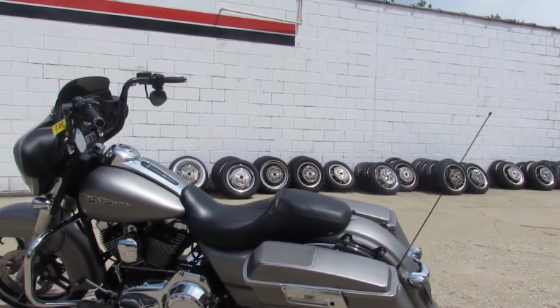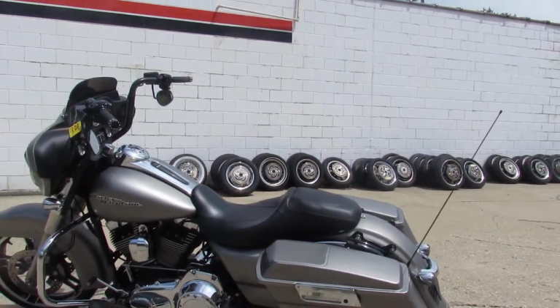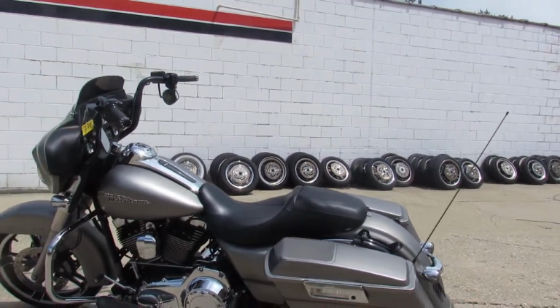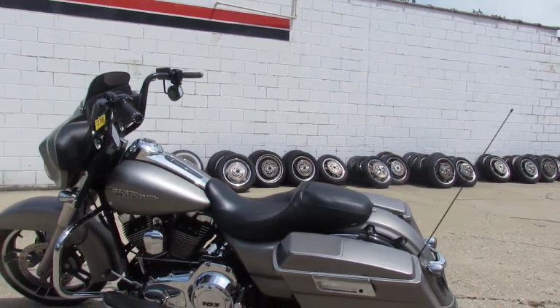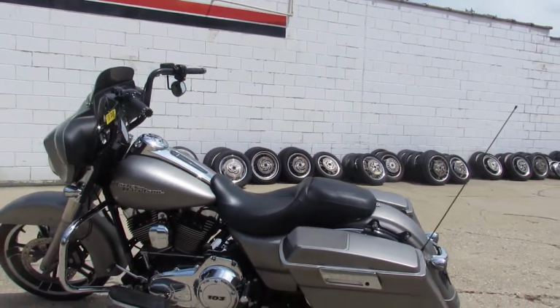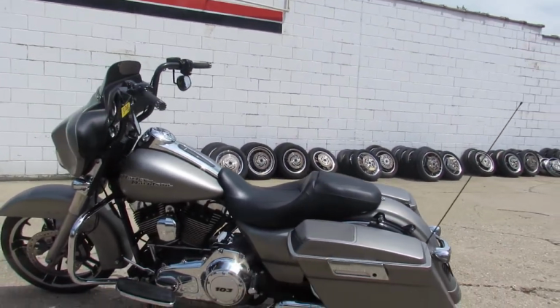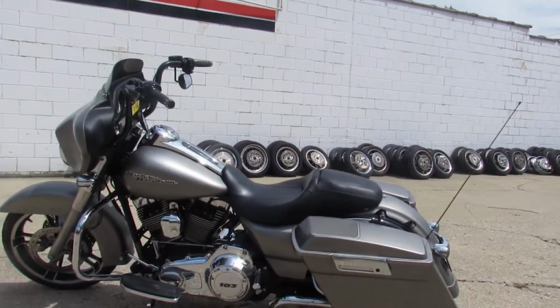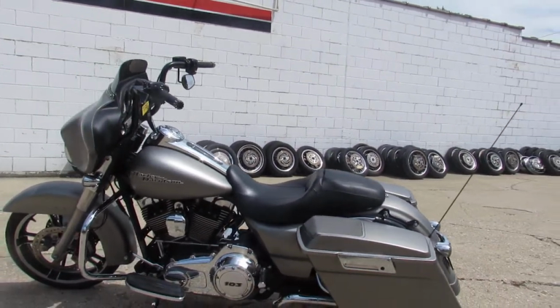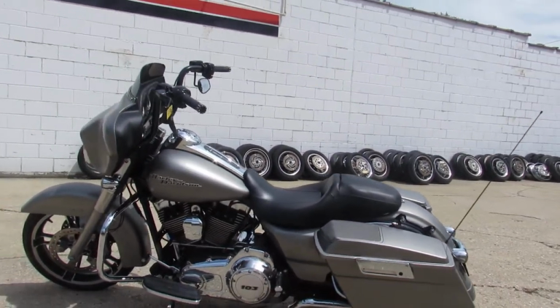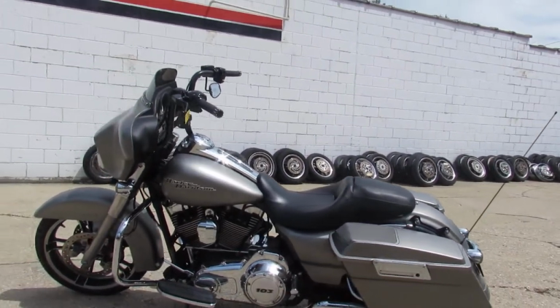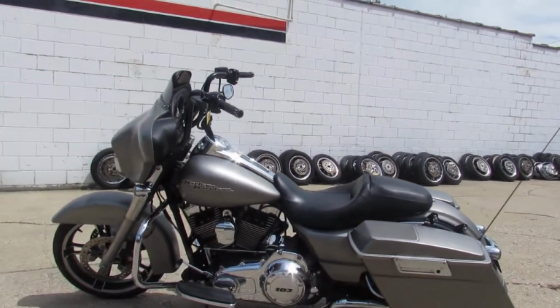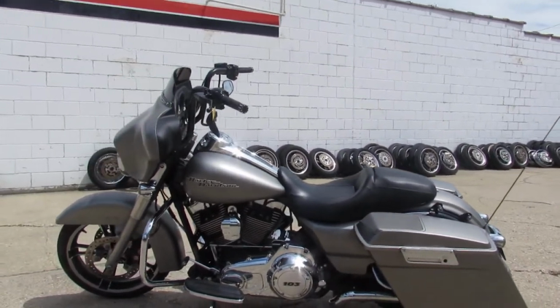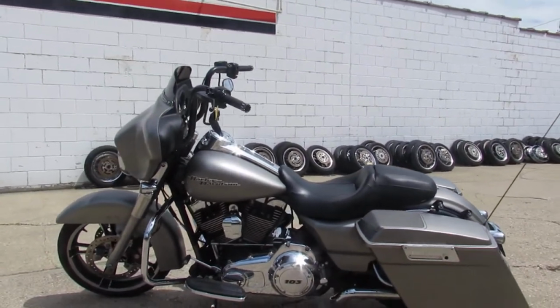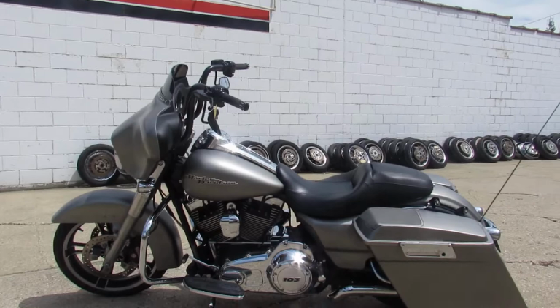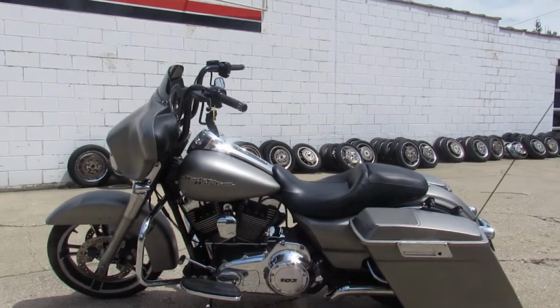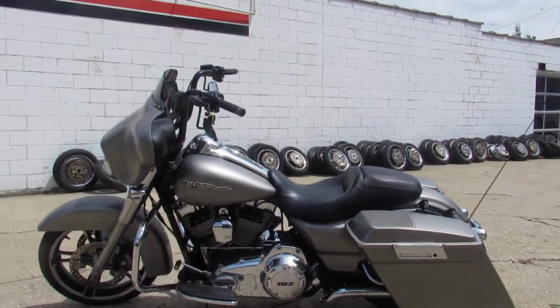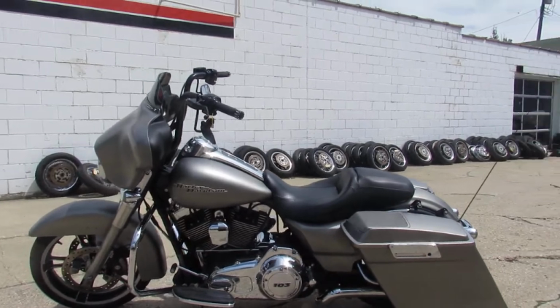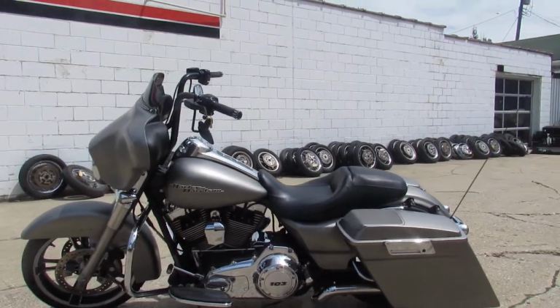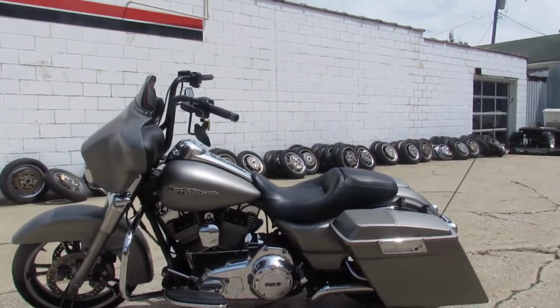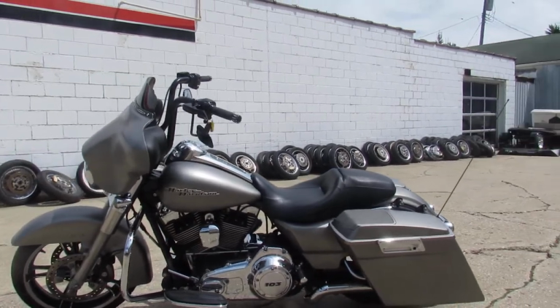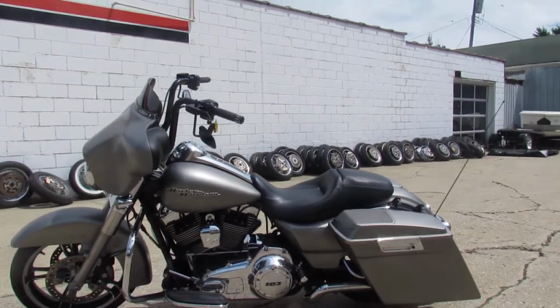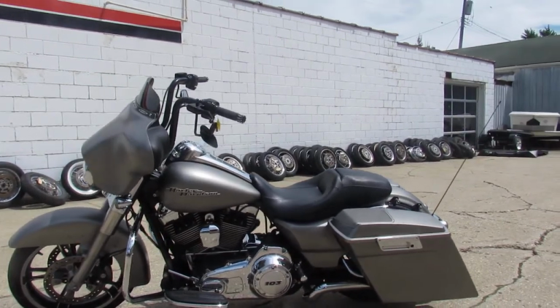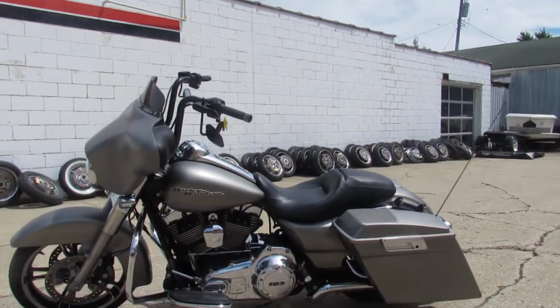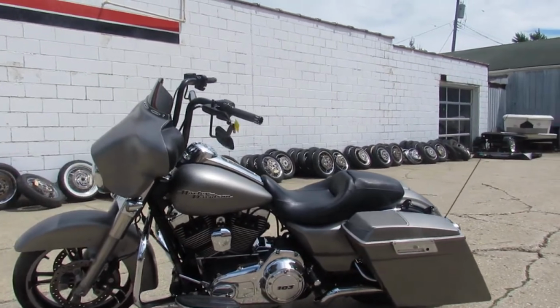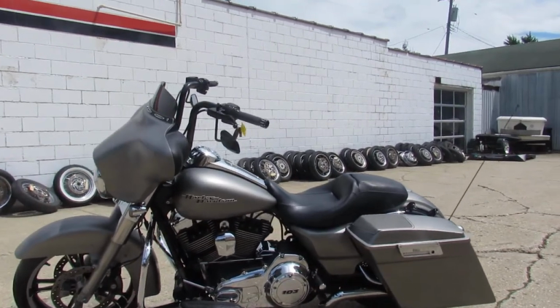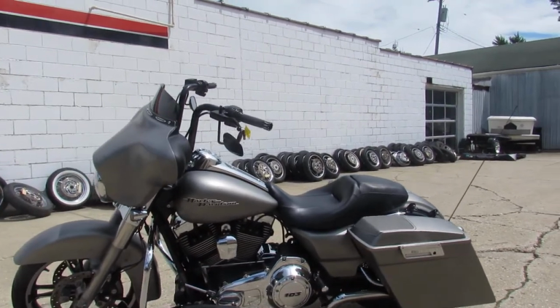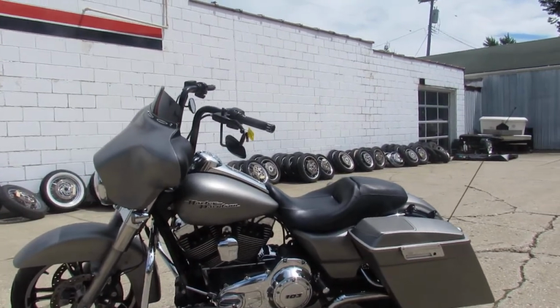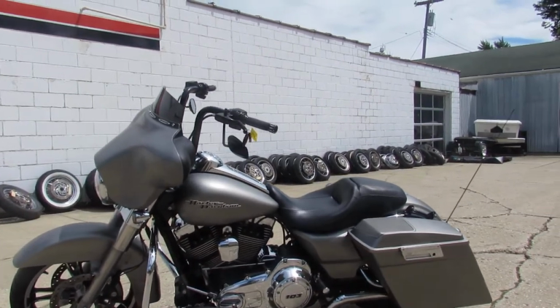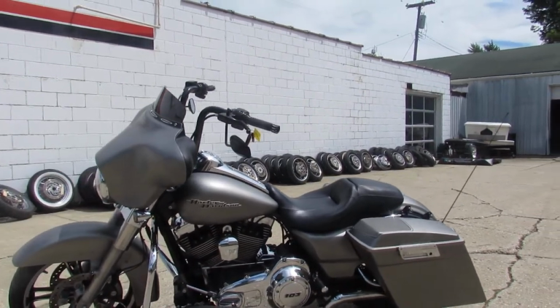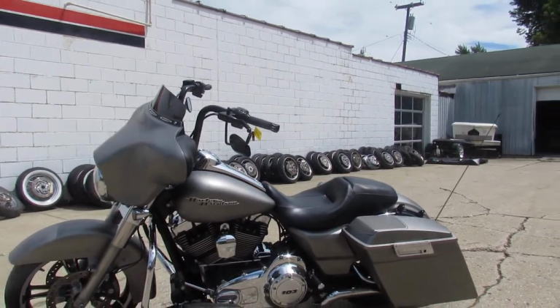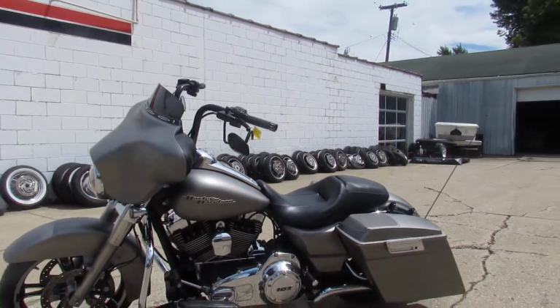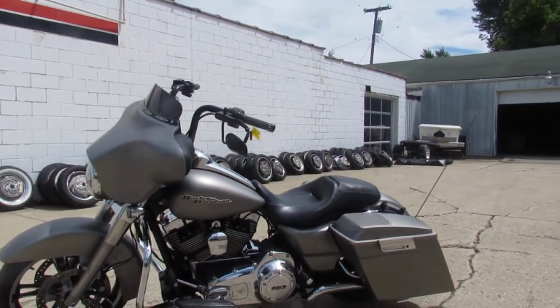2012 Harley Davidson Street Glide, guys. Visit our website, our YouTube channel, our Facebook page. We've got out-of-state financing and nationwide shipping. Call today and you can ride today — approvalpowersports.com.